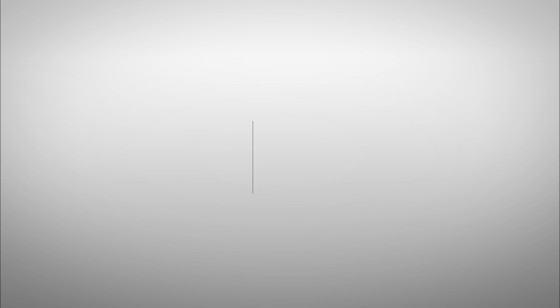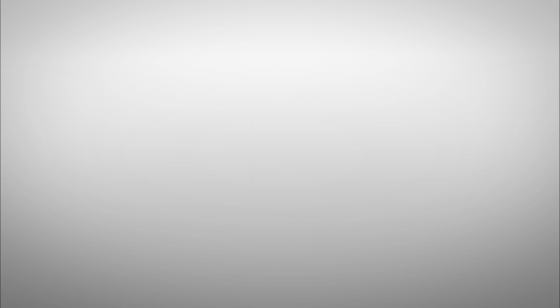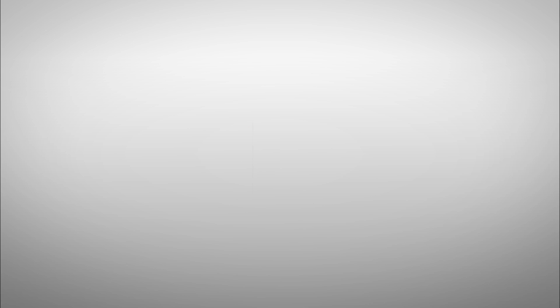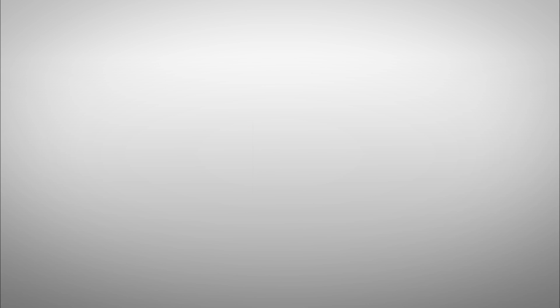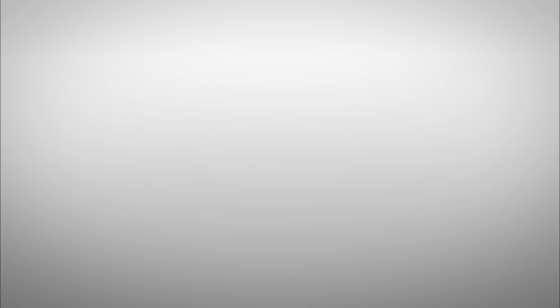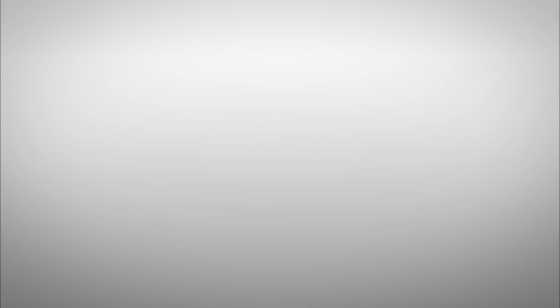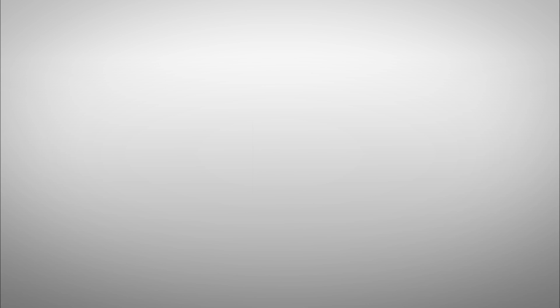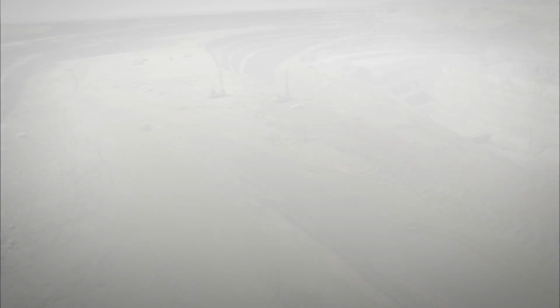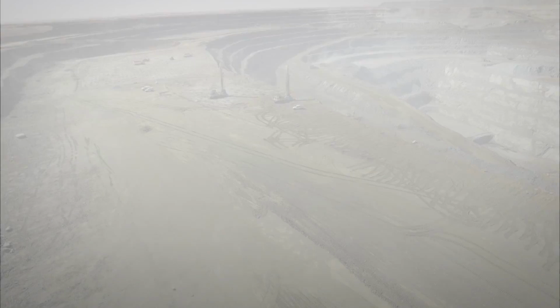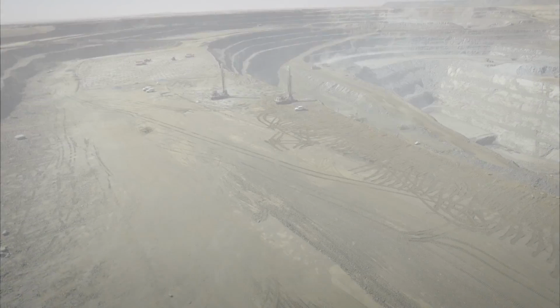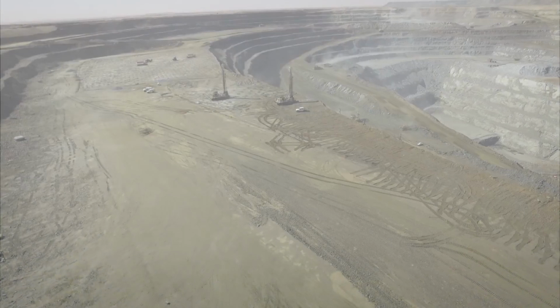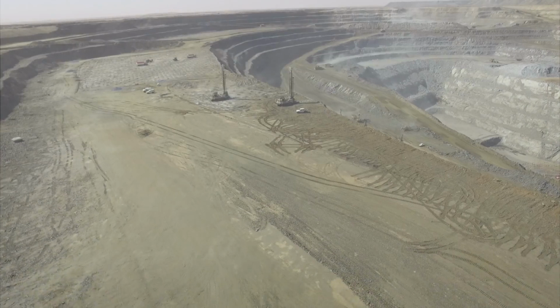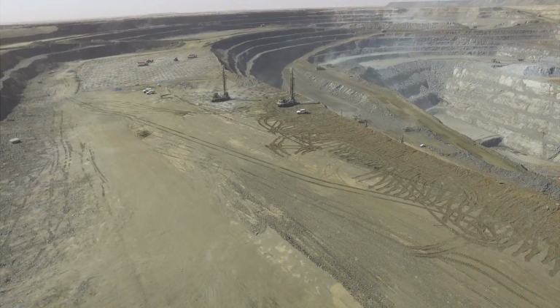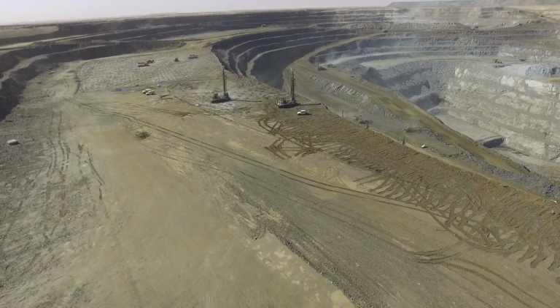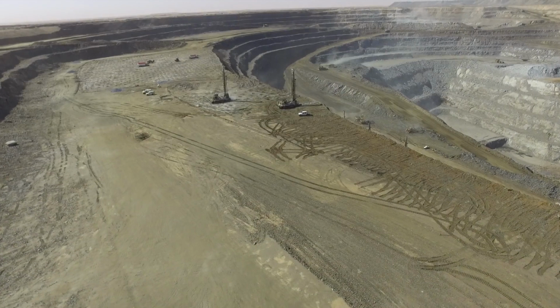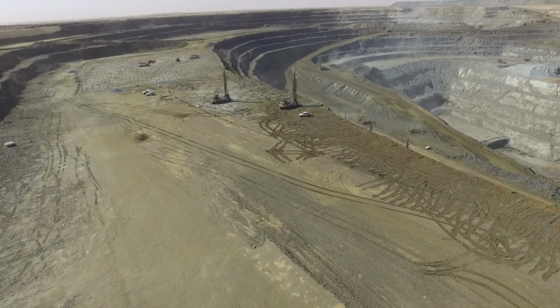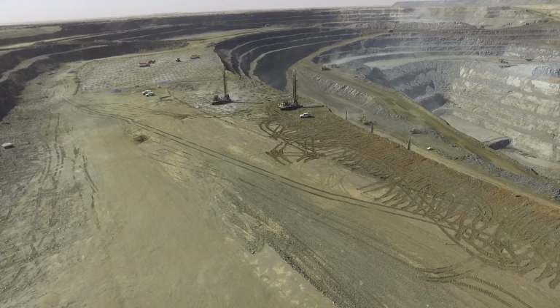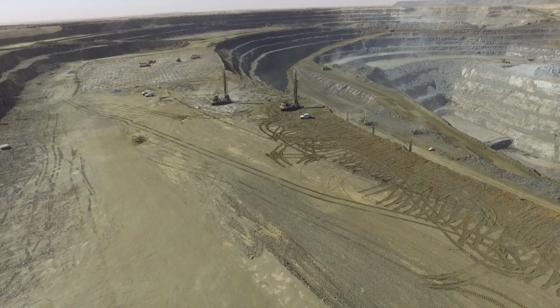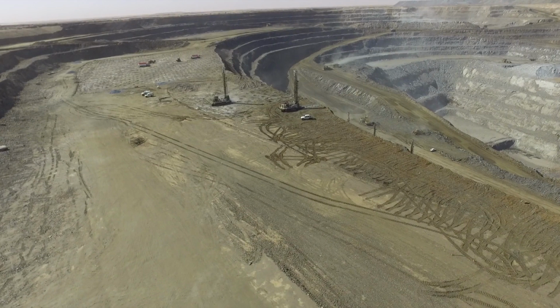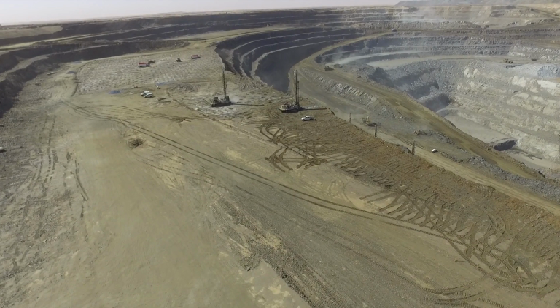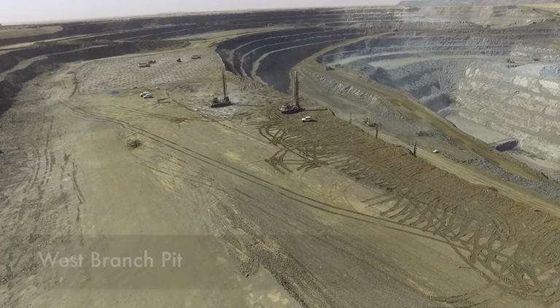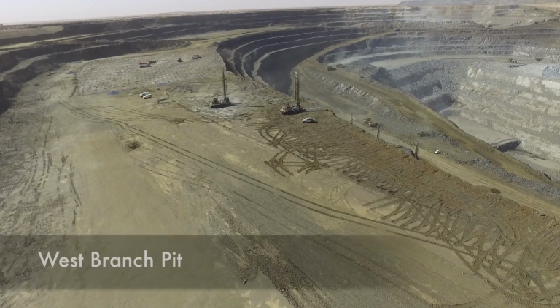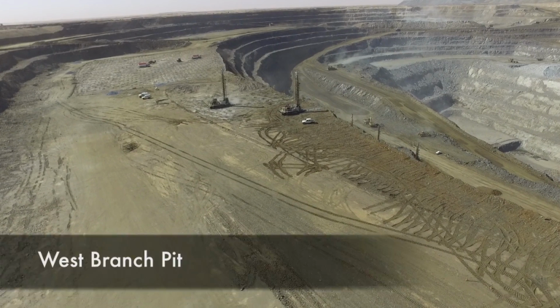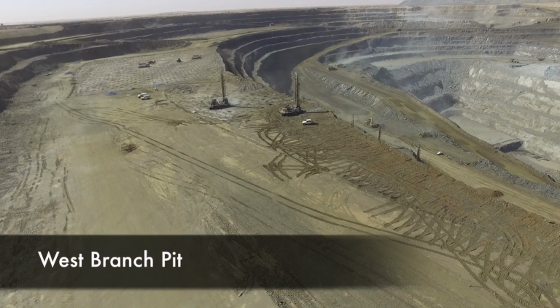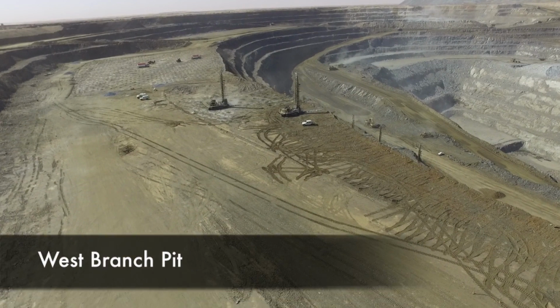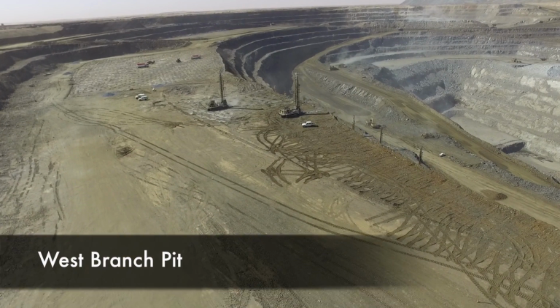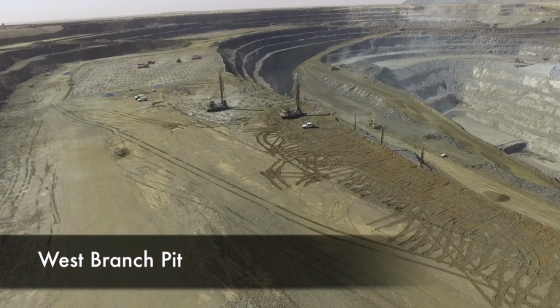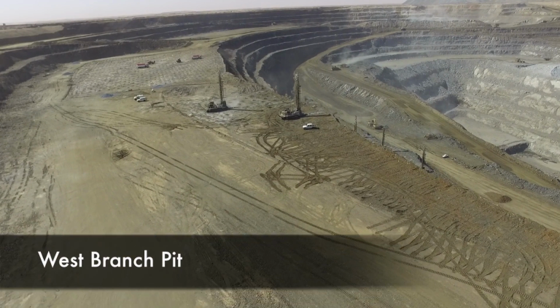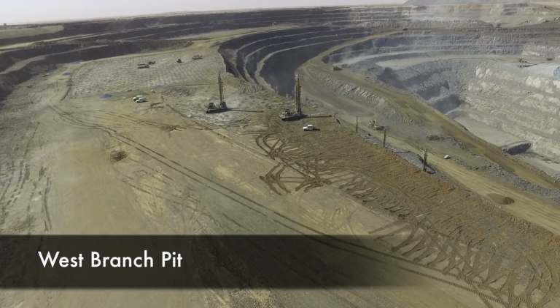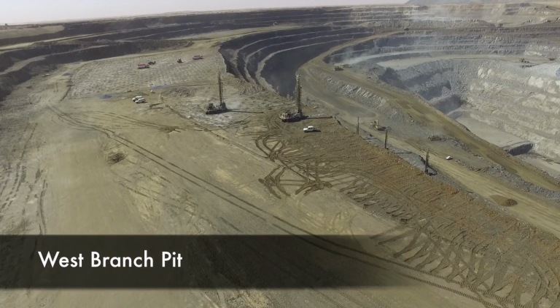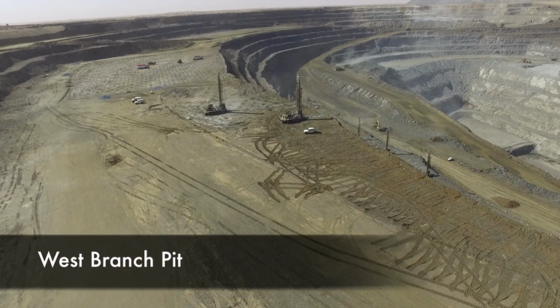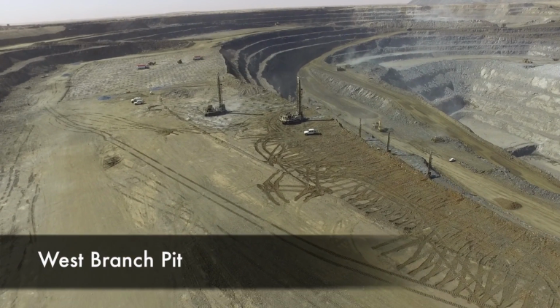Phase 1 construction is progressing very well. We are now at about two-thirds complete on the construction.